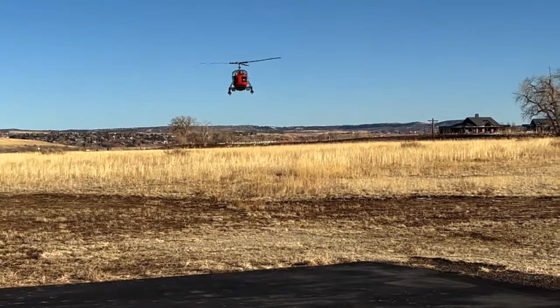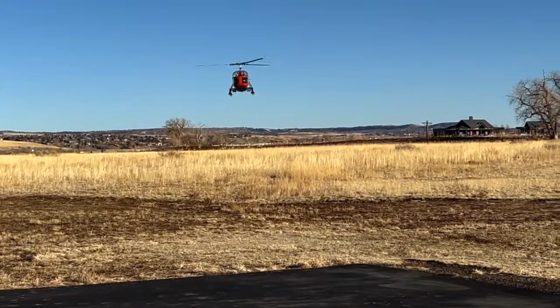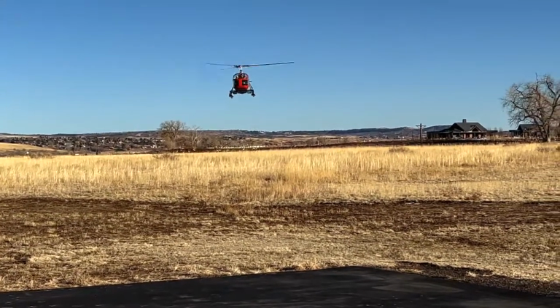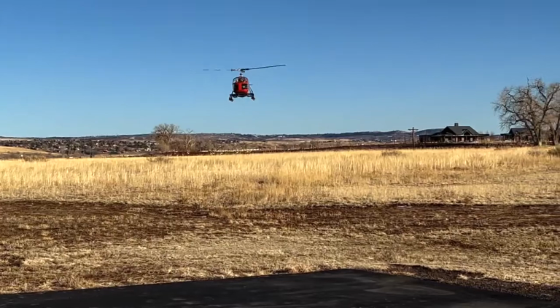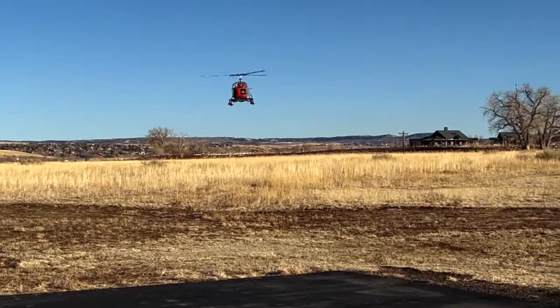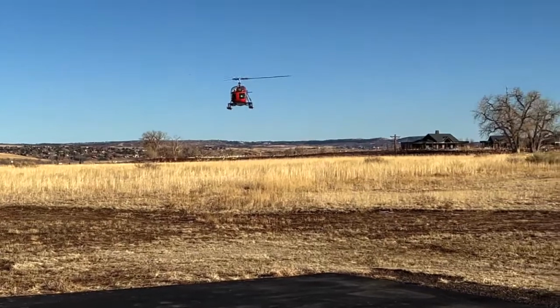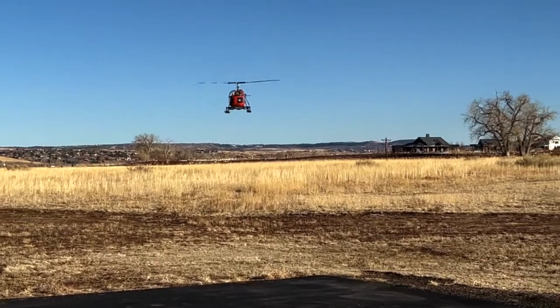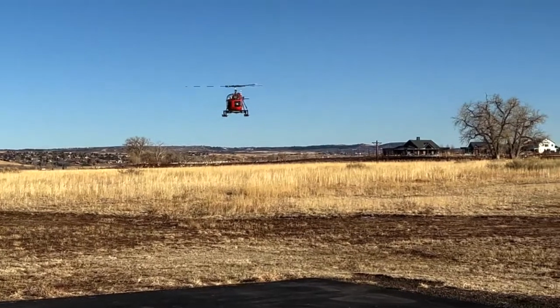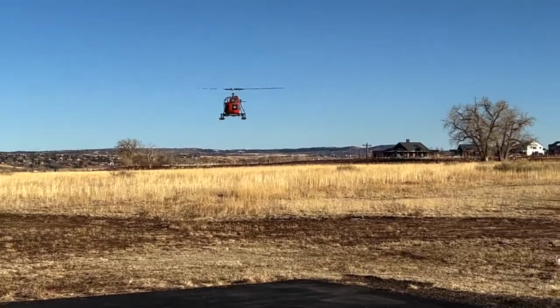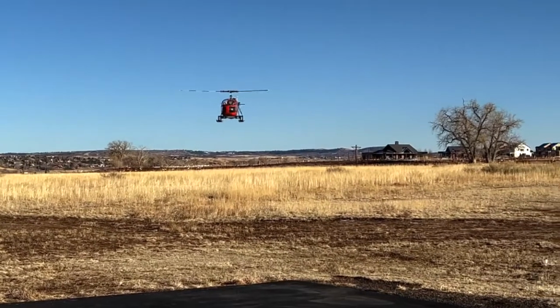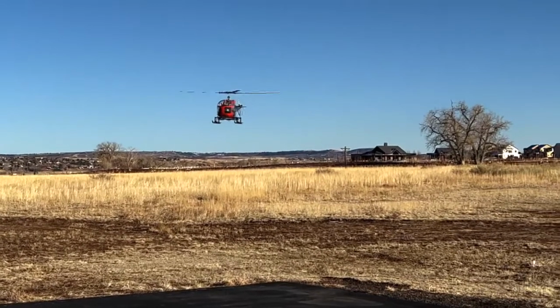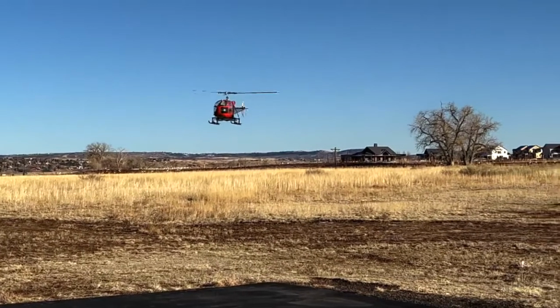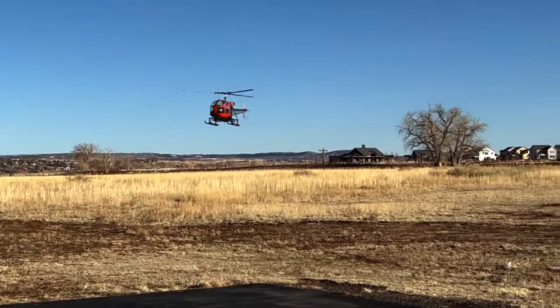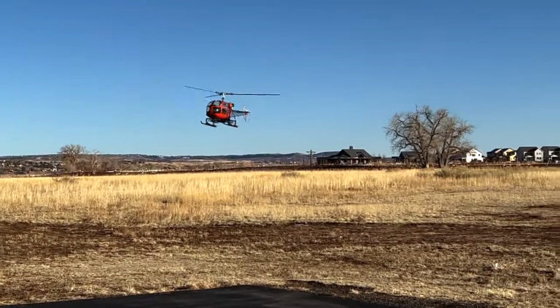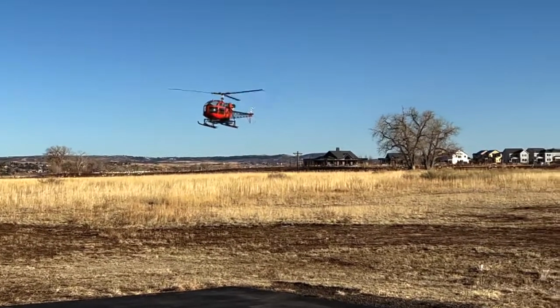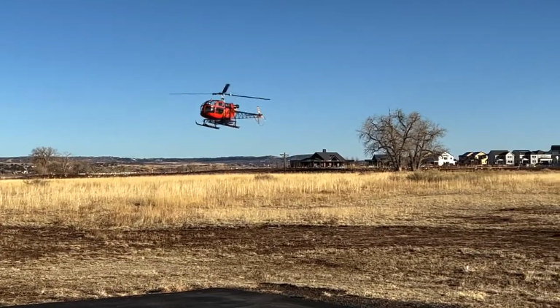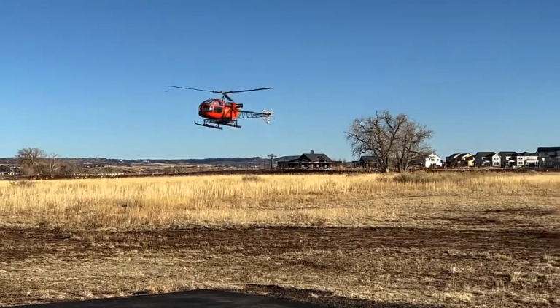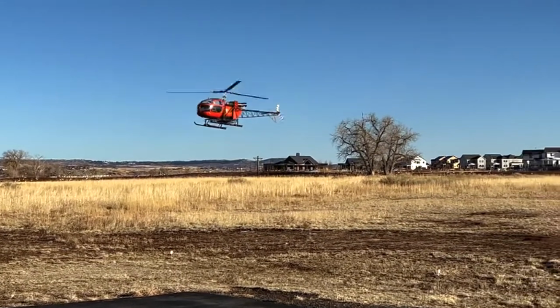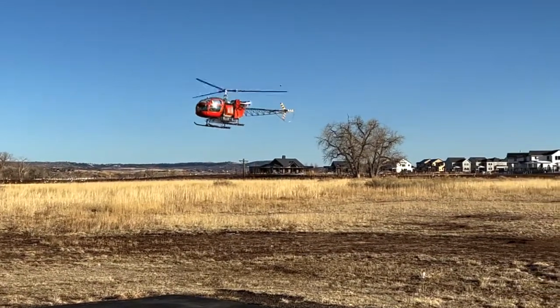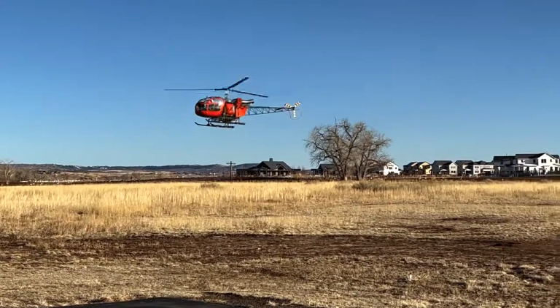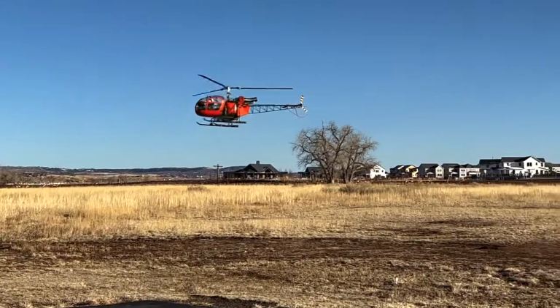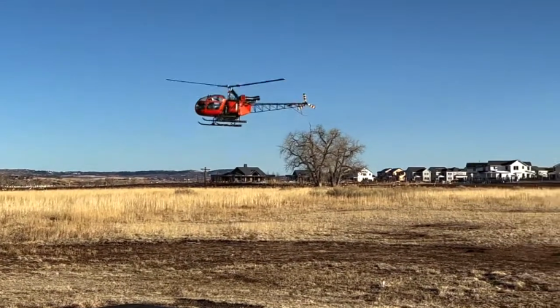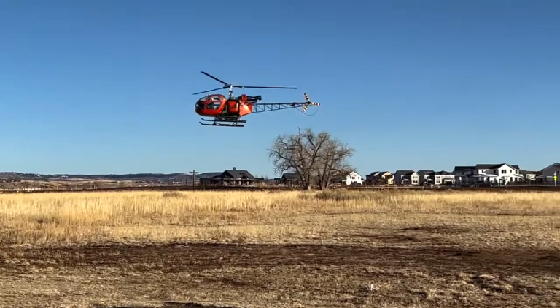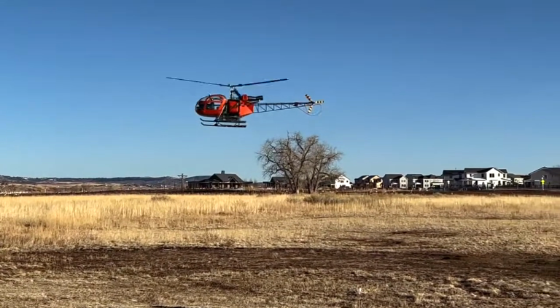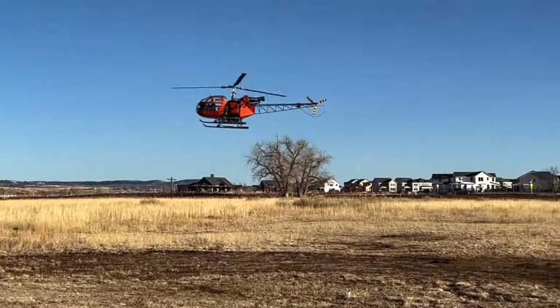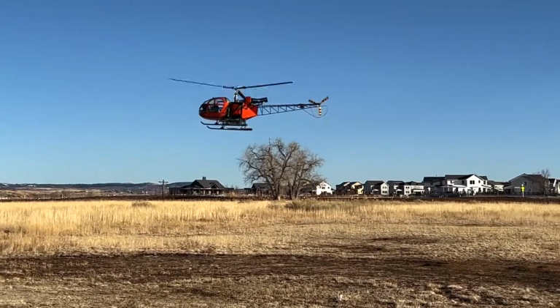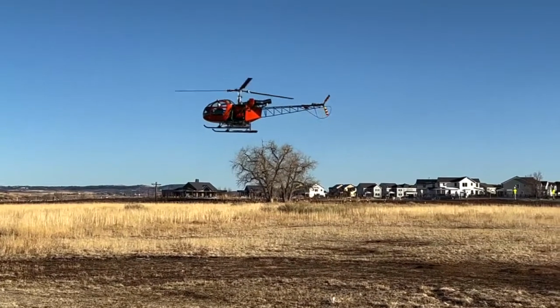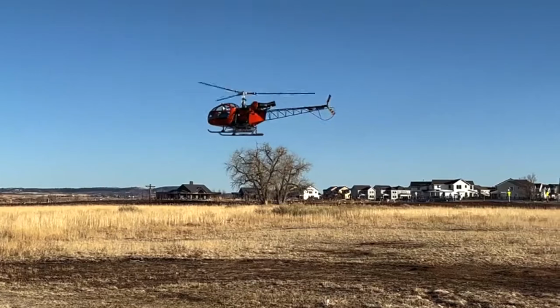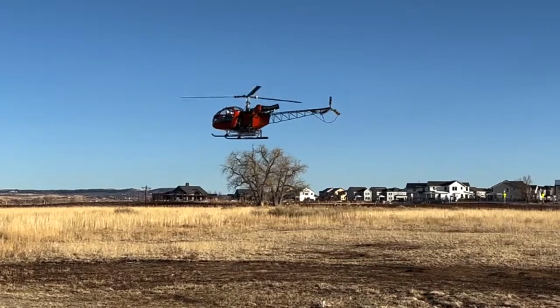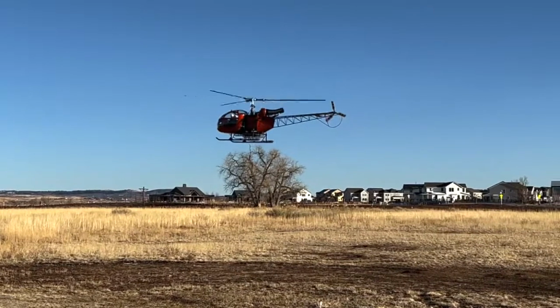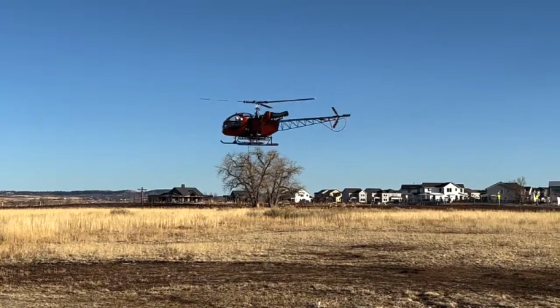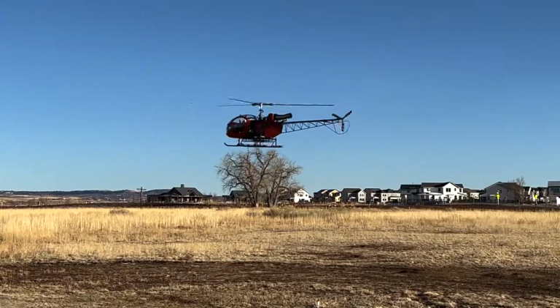All right, we are at 9 minutes 30 seconds, Chris. All right.